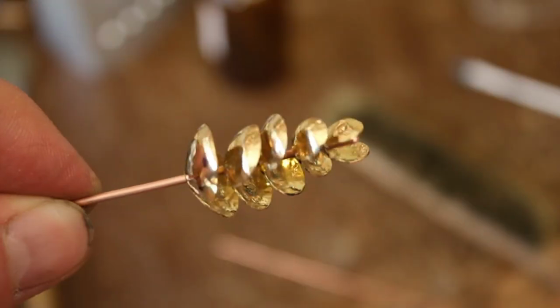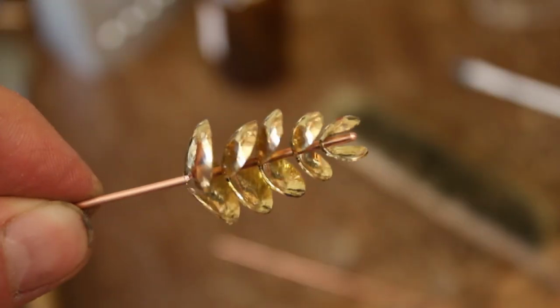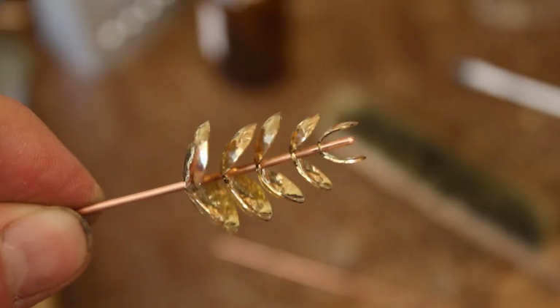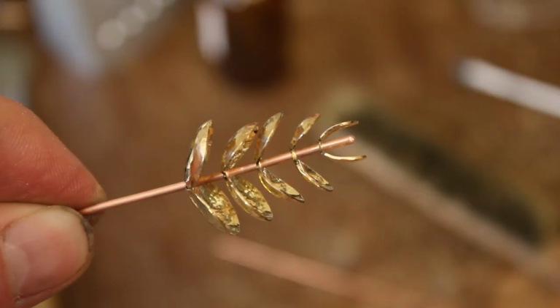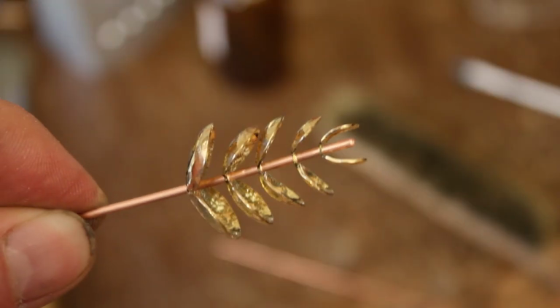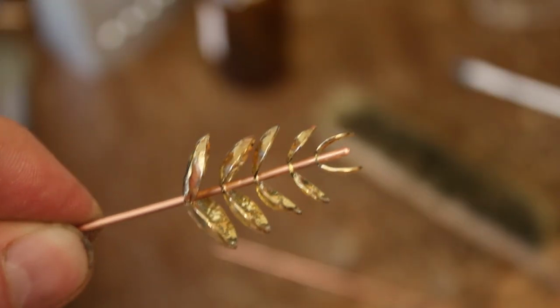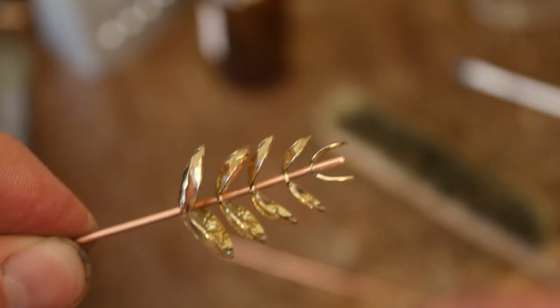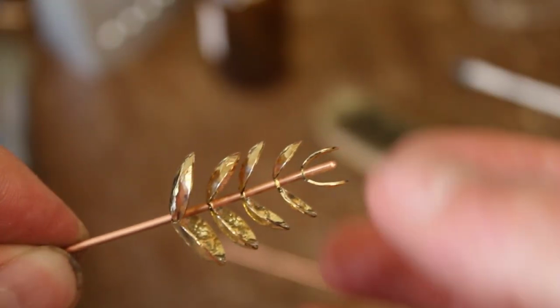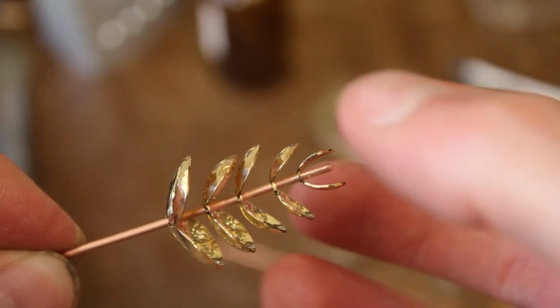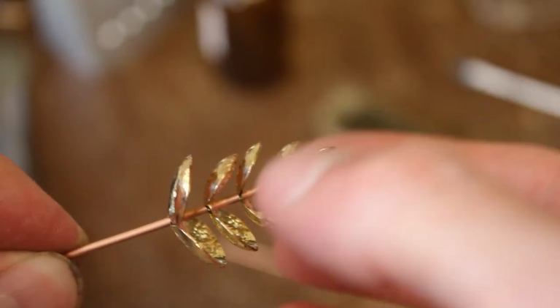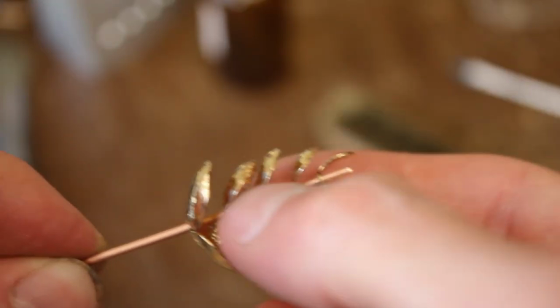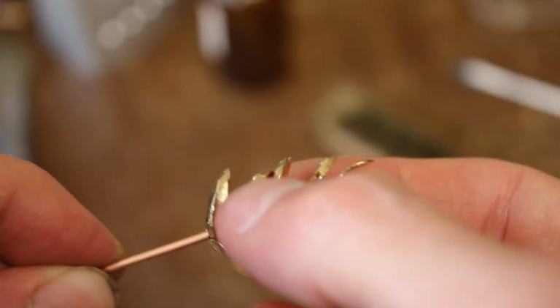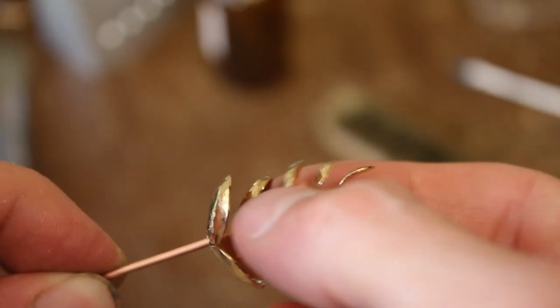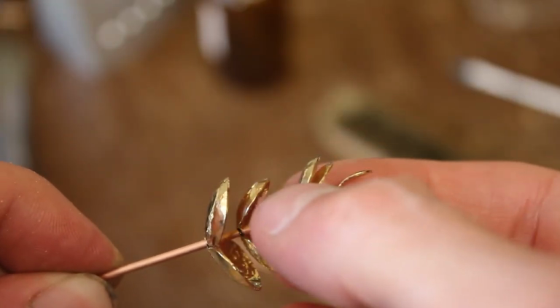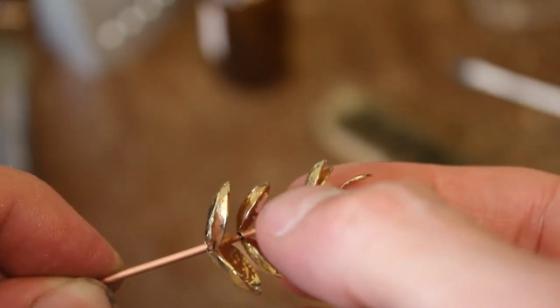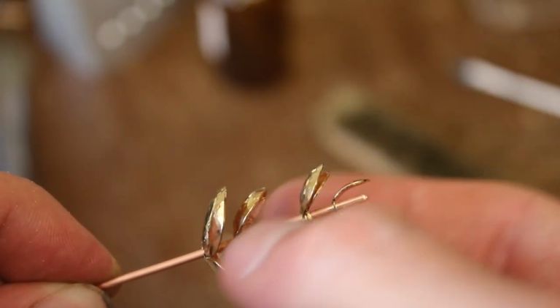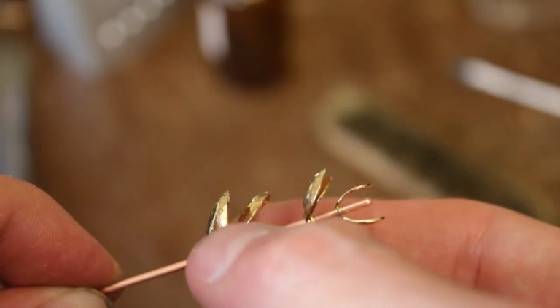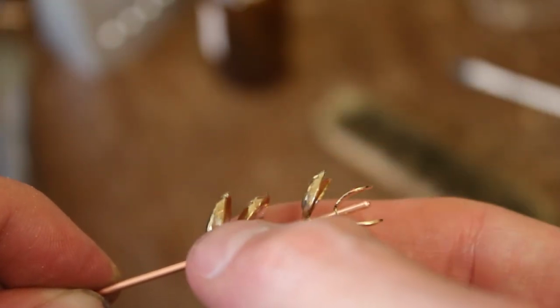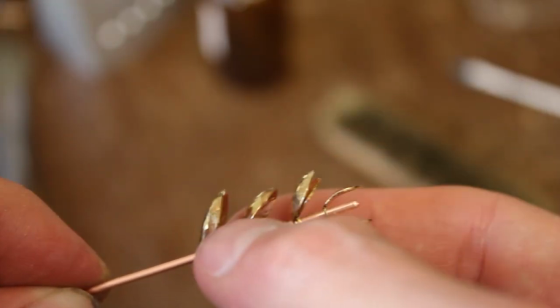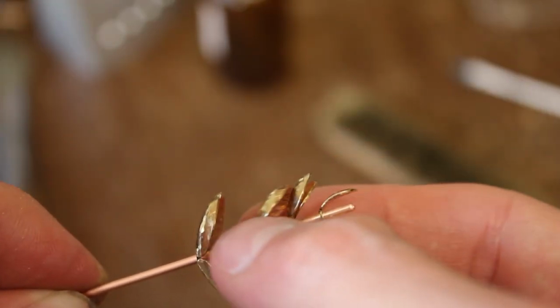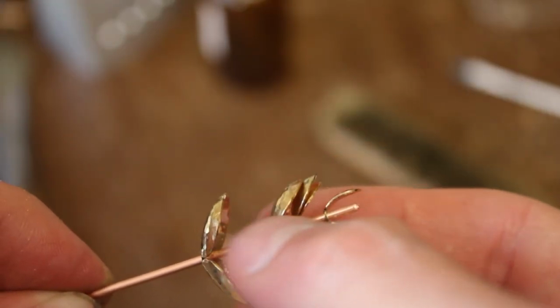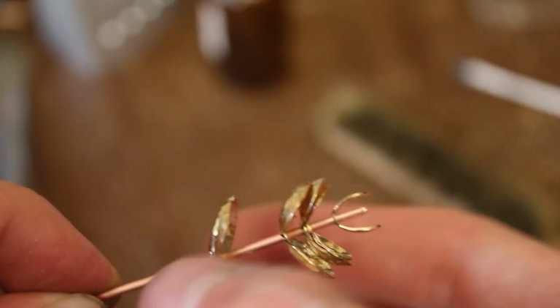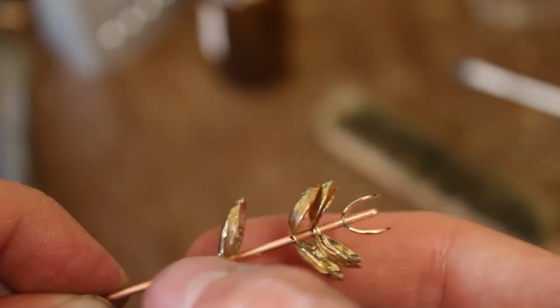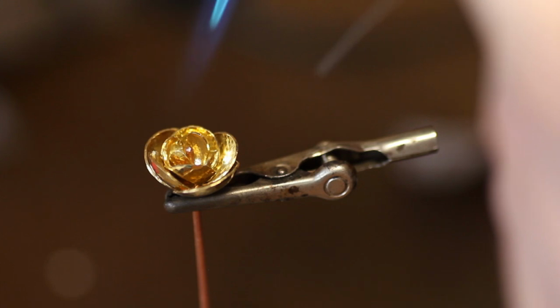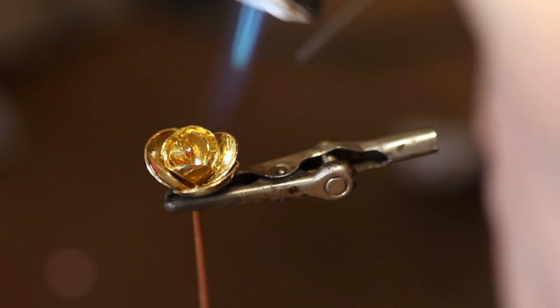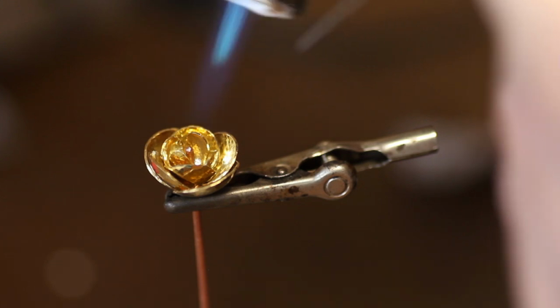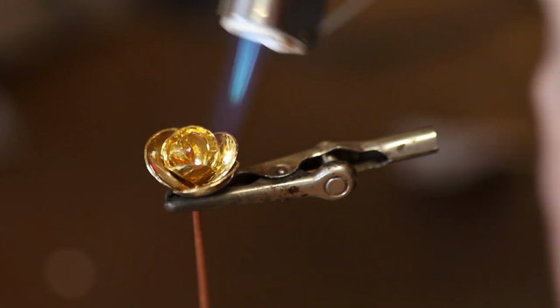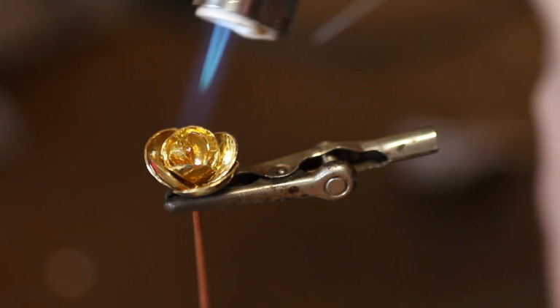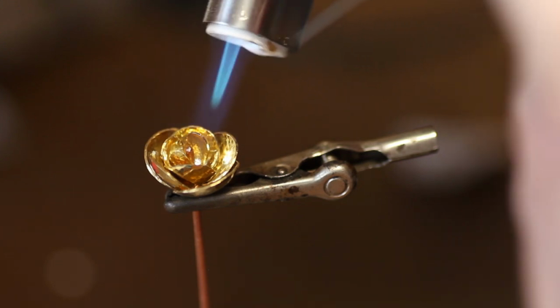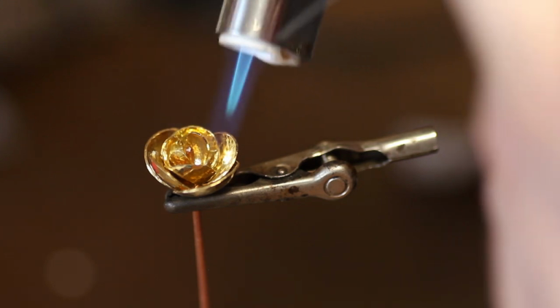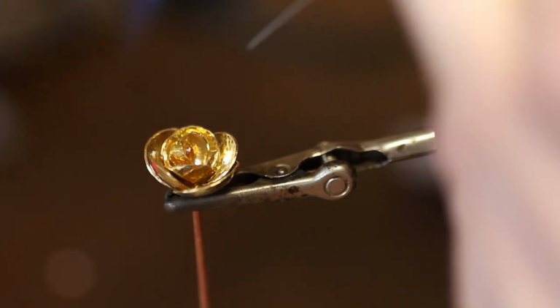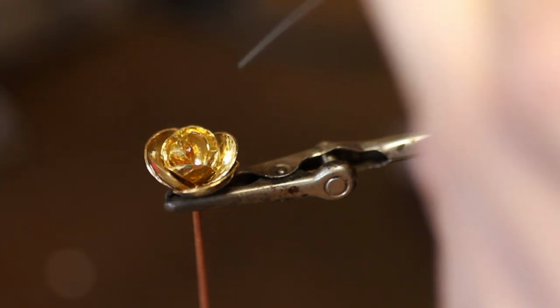After all parts are done they get arranged and soldered together onto a piece of copper wire.